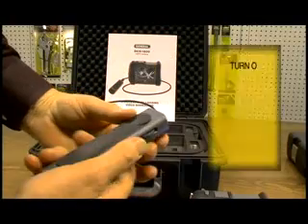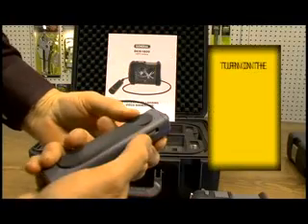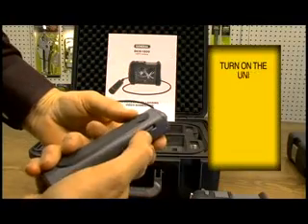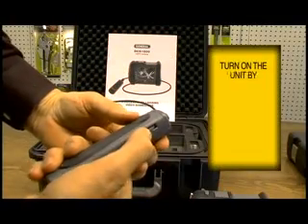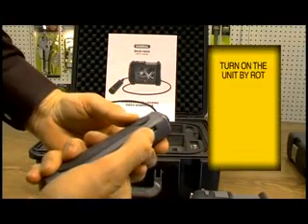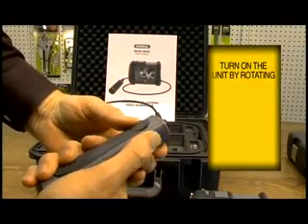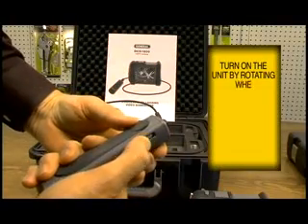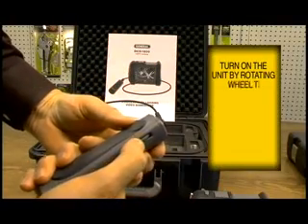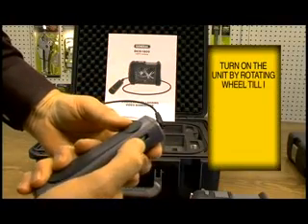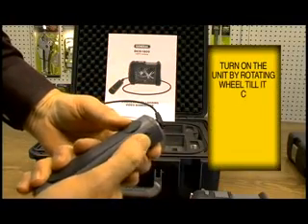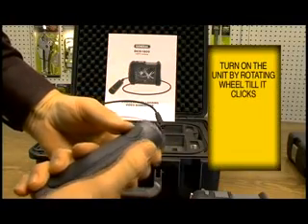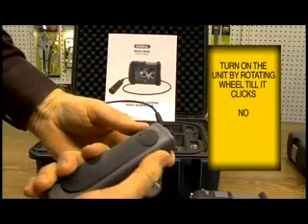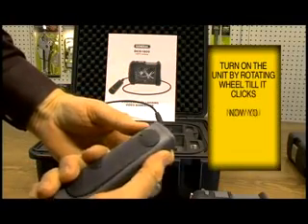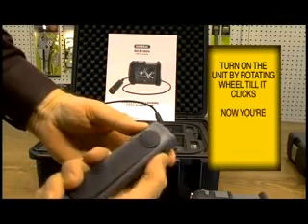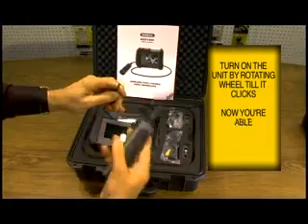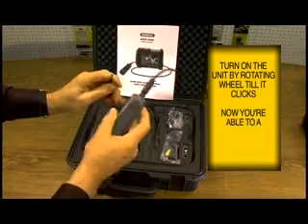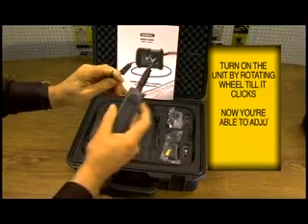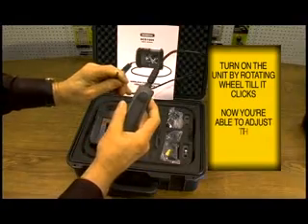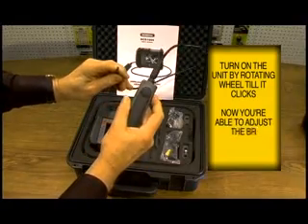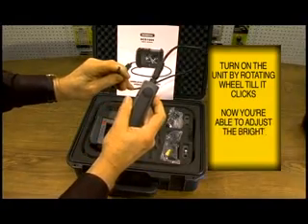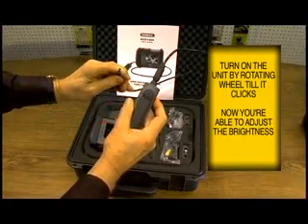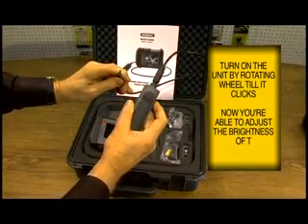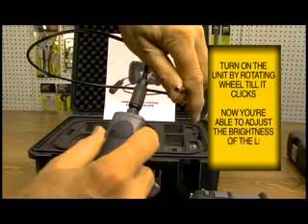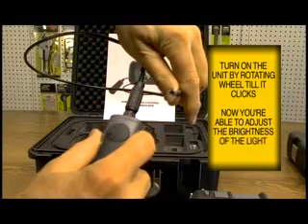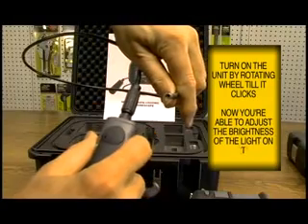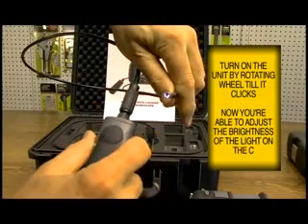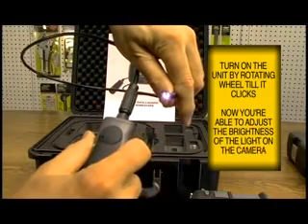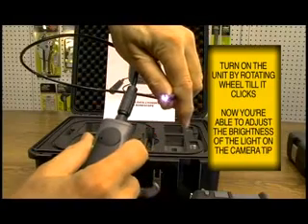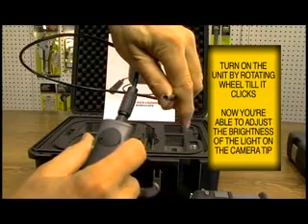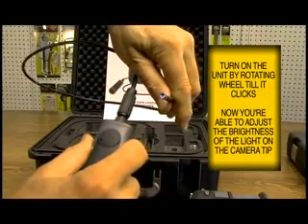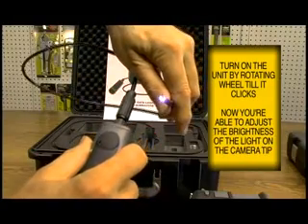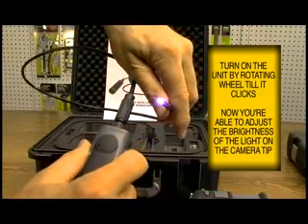This switch over here is your on and off. When you turn this on, you can adjust the intensity of the light.